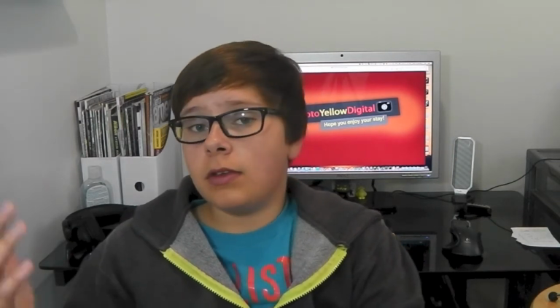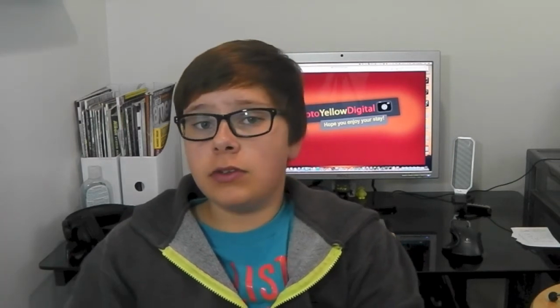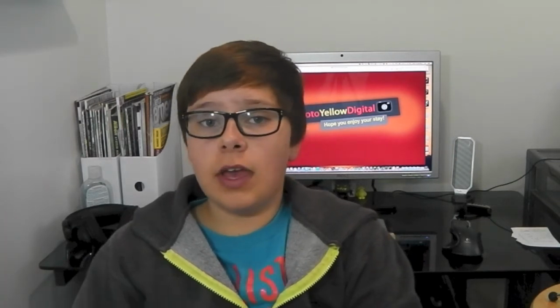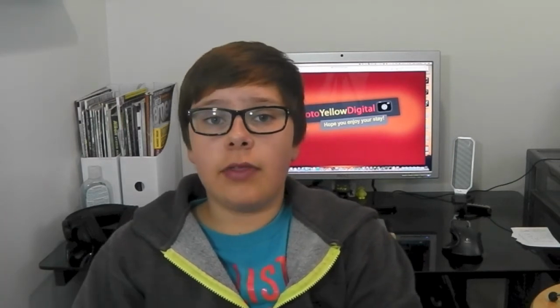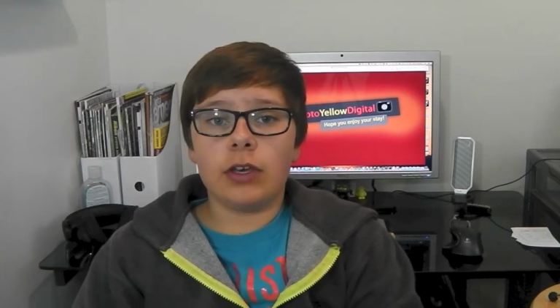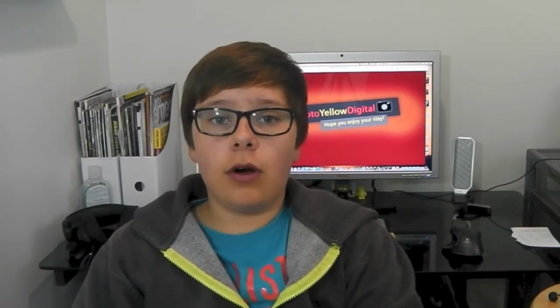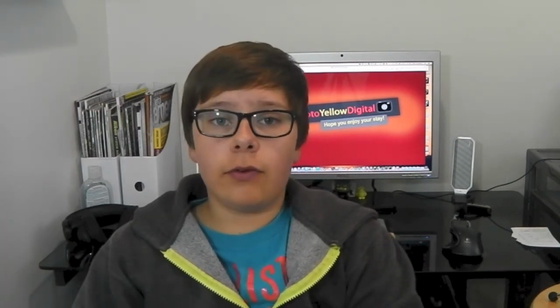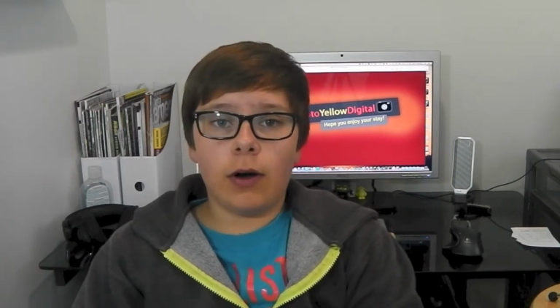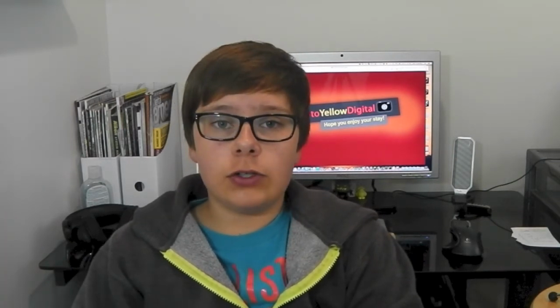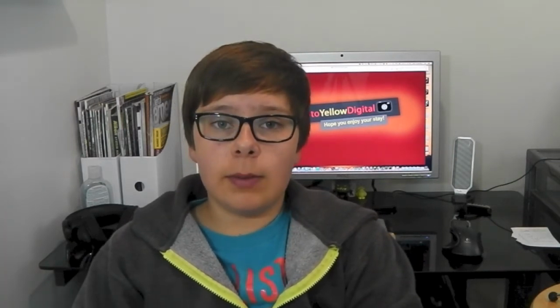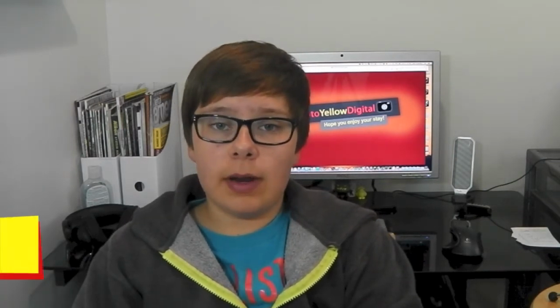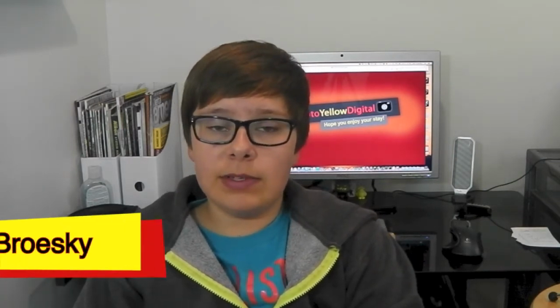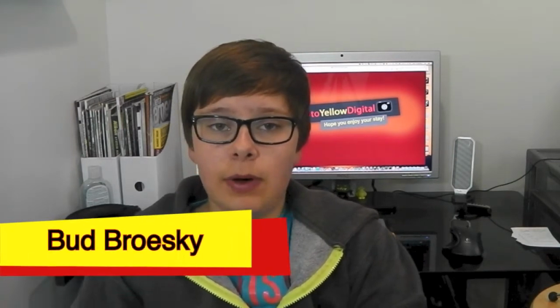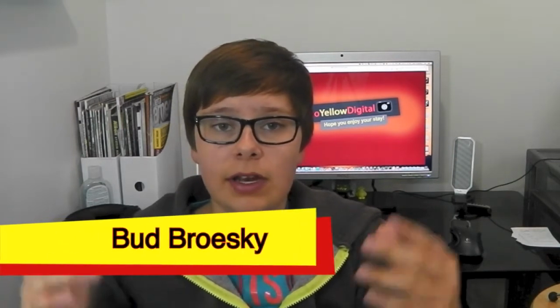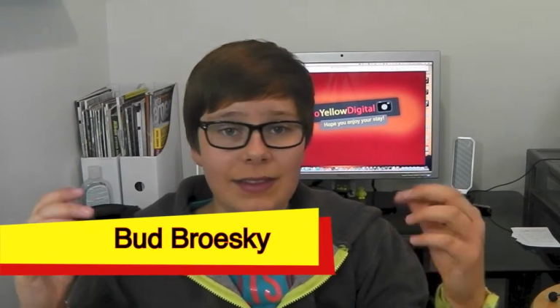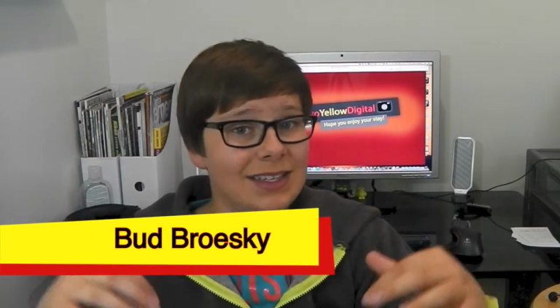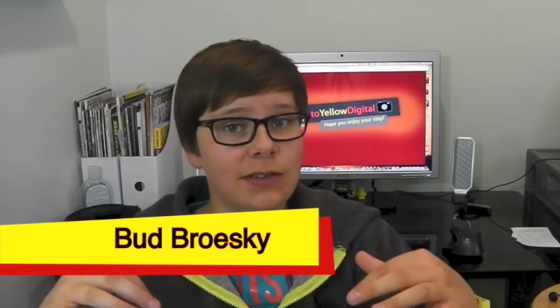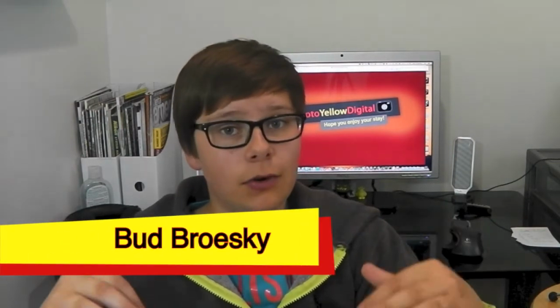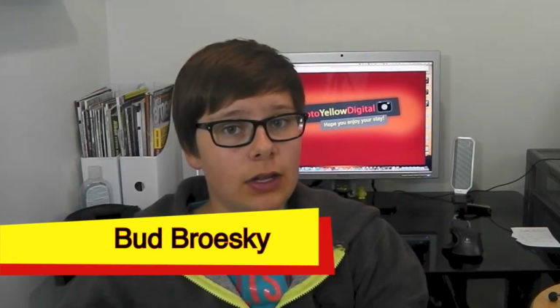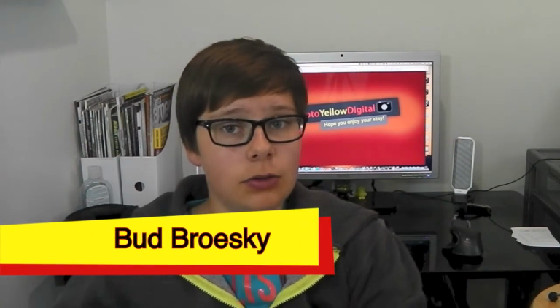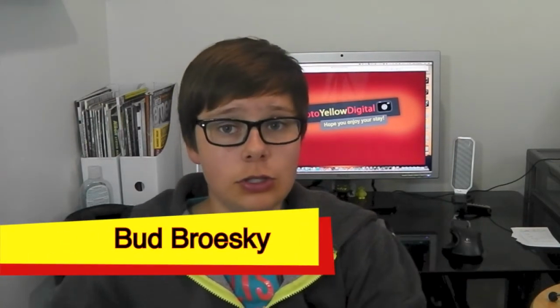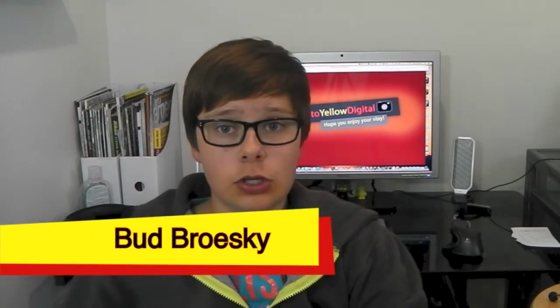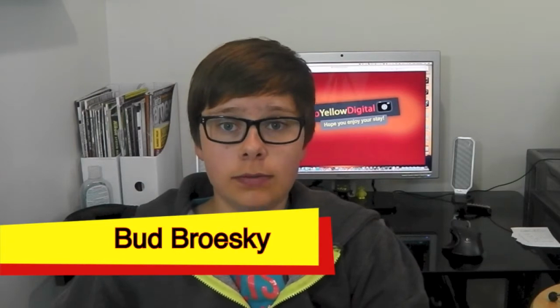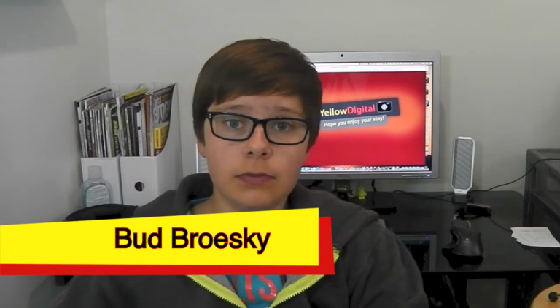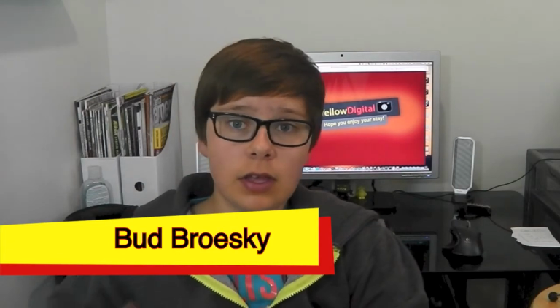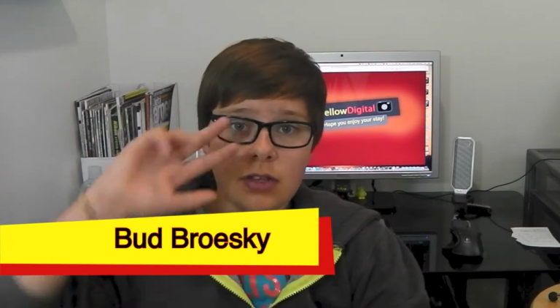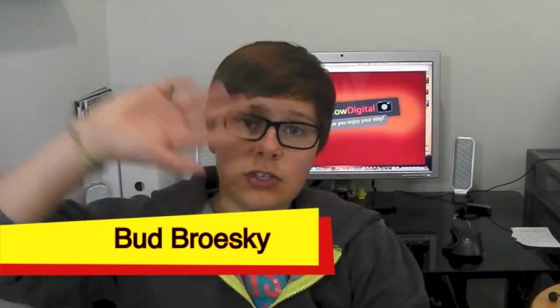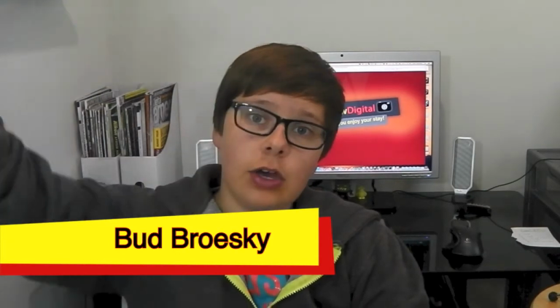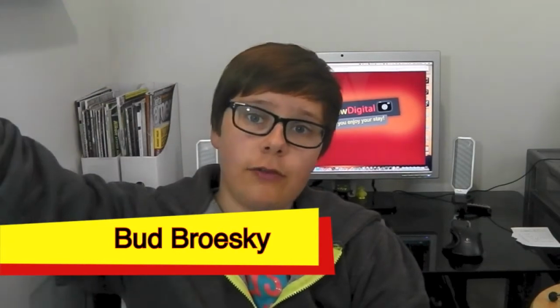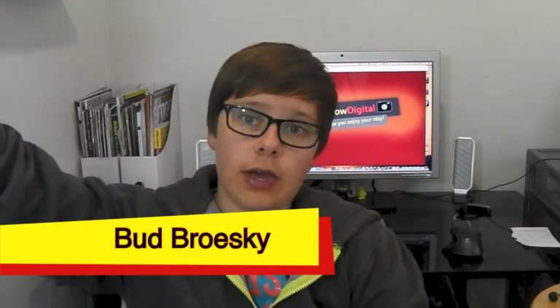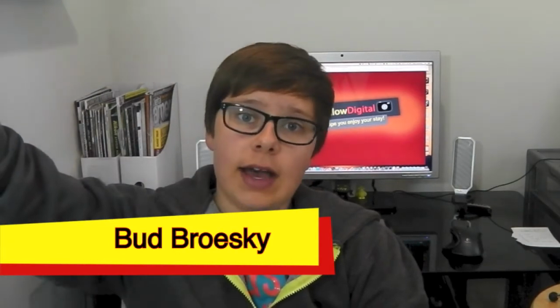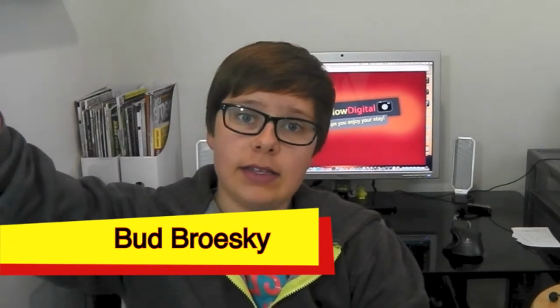Thank you all for watching. My name is Bud, and this is Photo Yellow Digital. See you guys.